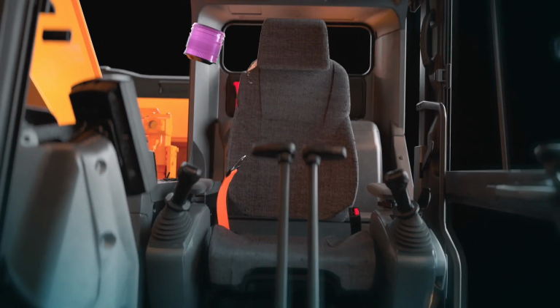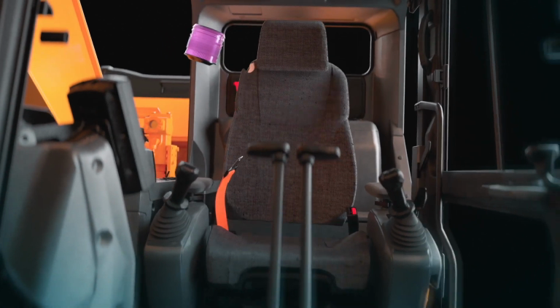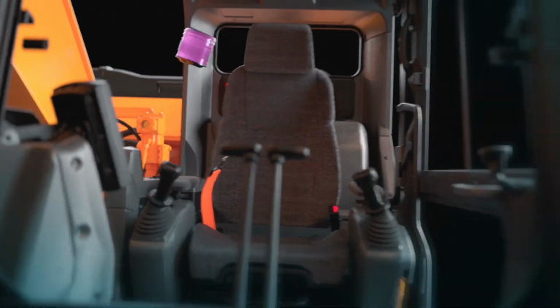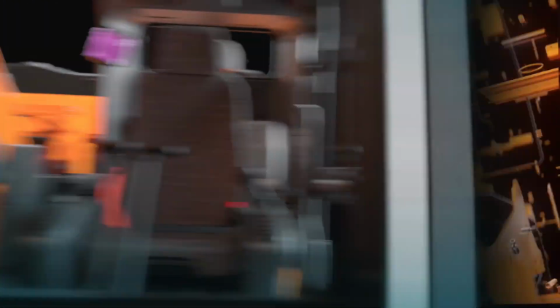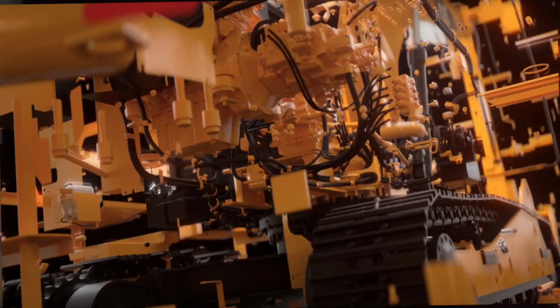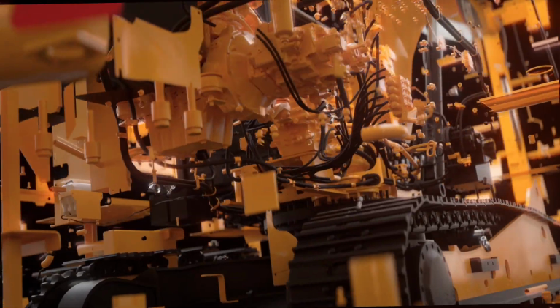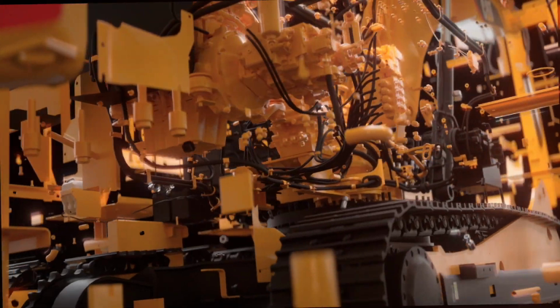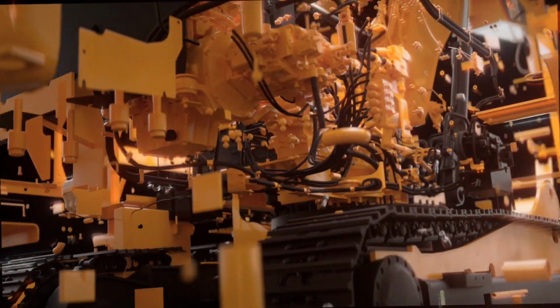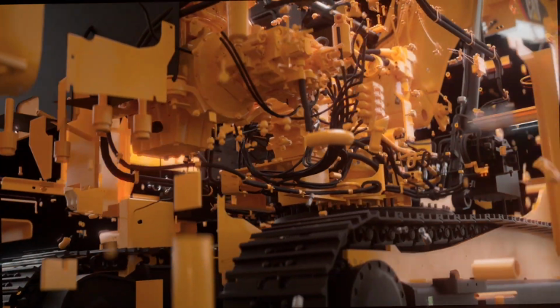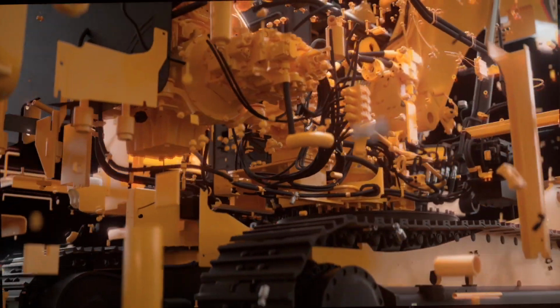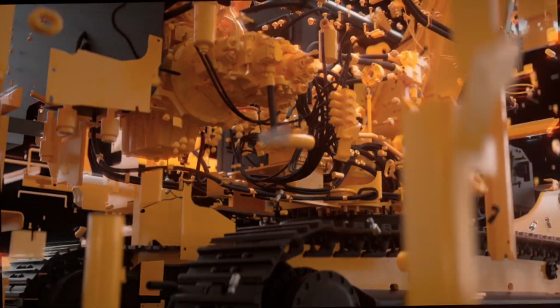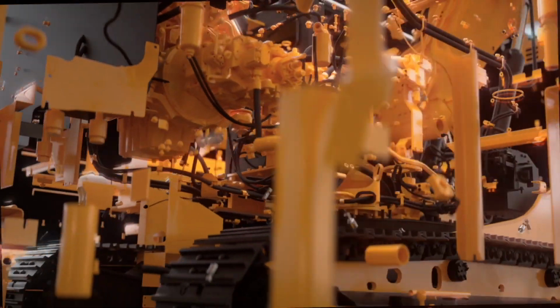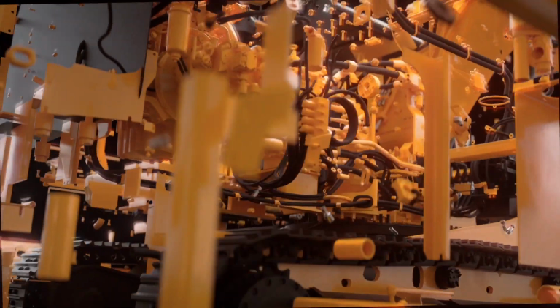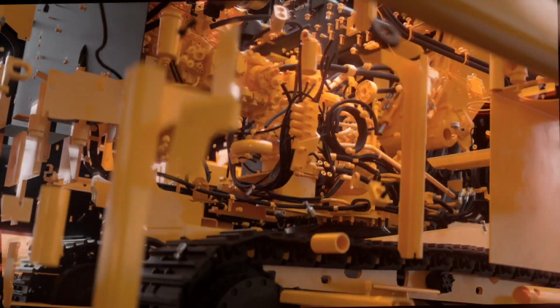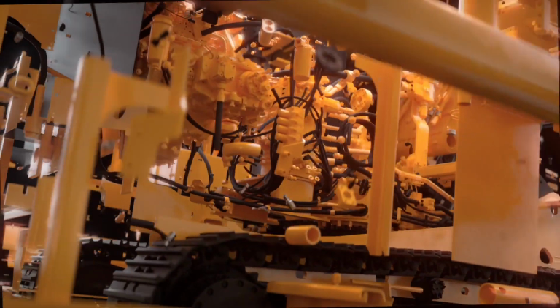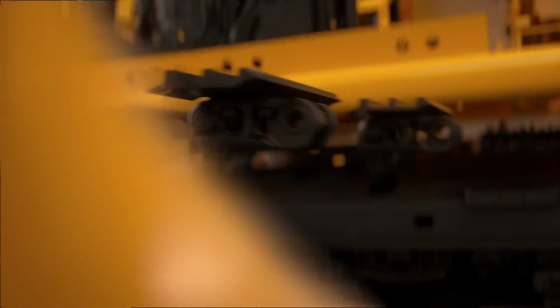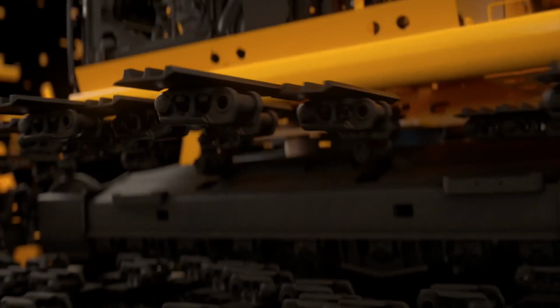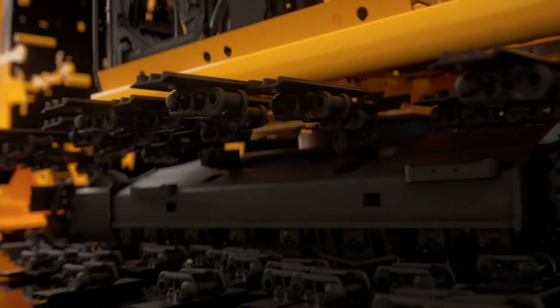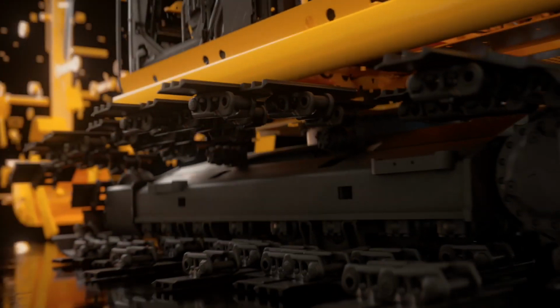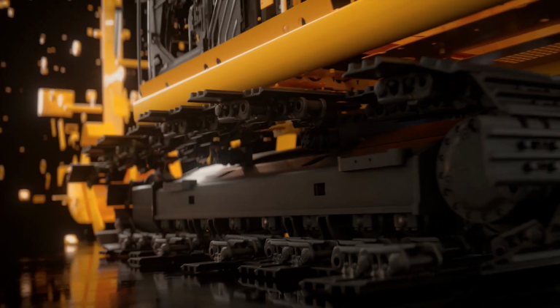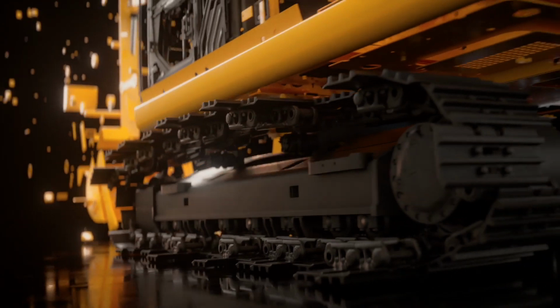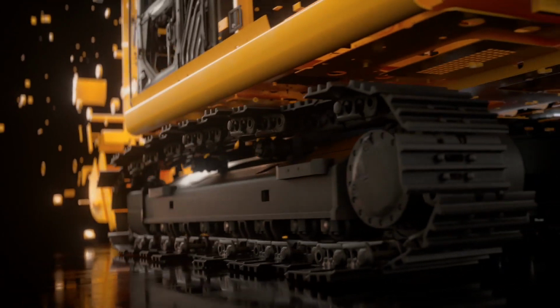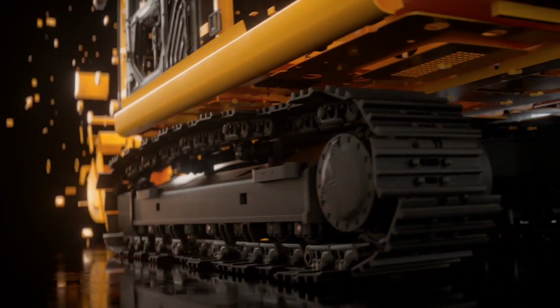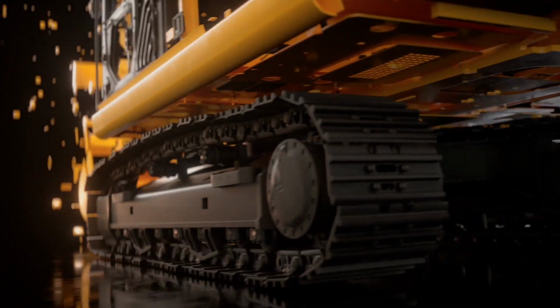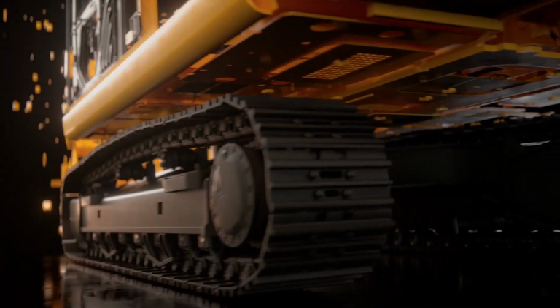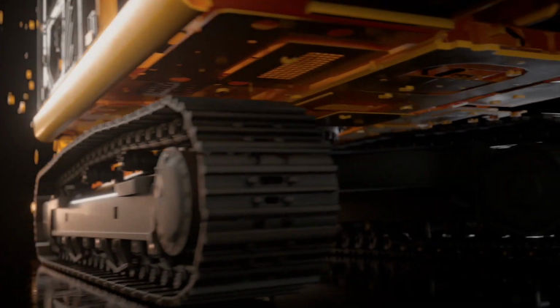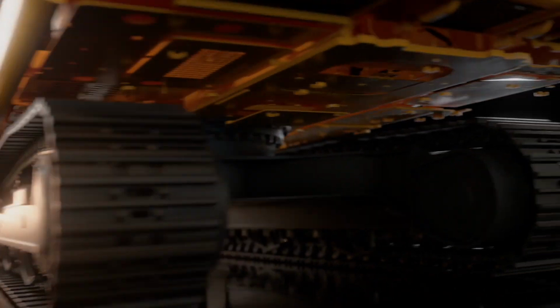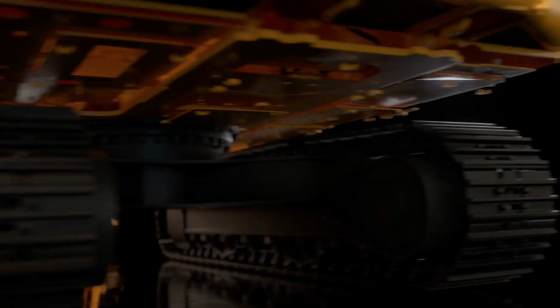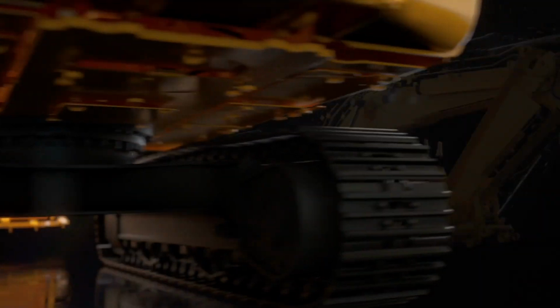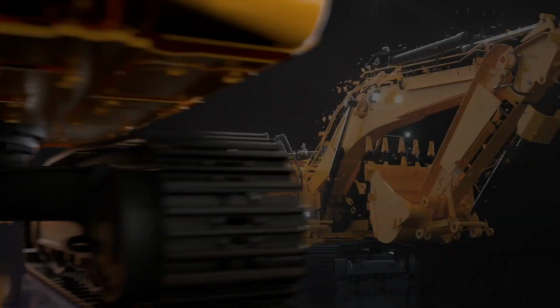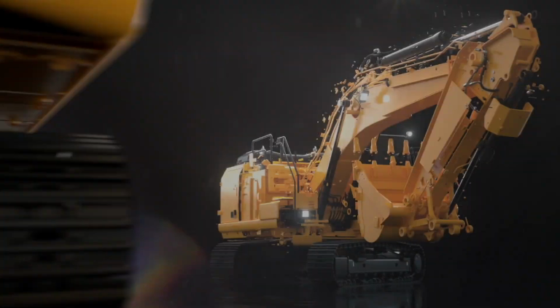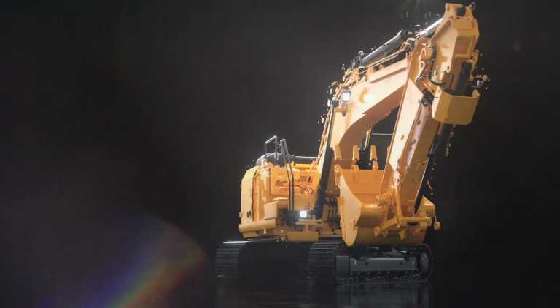During final assembly of the rebuild, your machine will undergo rigorous performance testing and pressure checks.